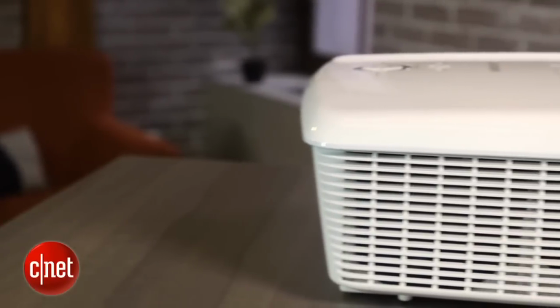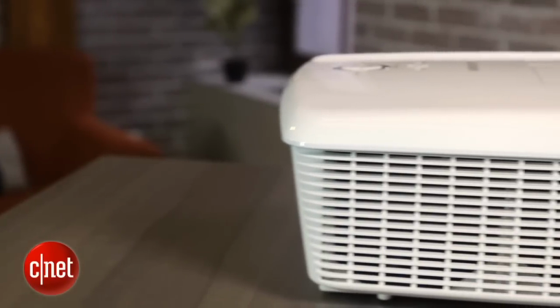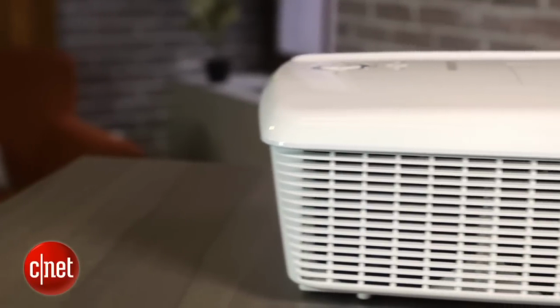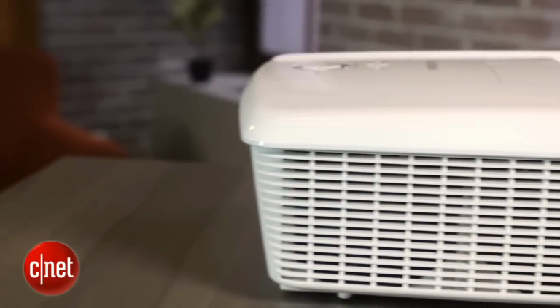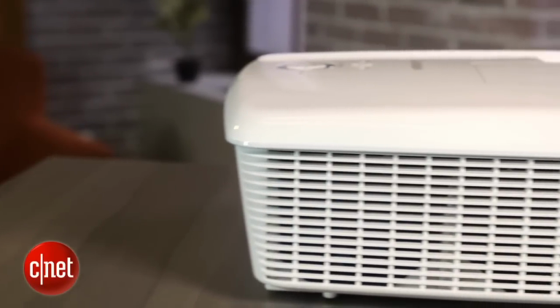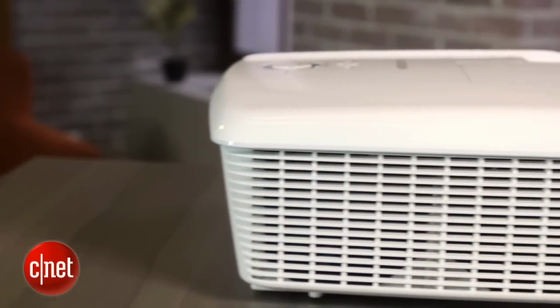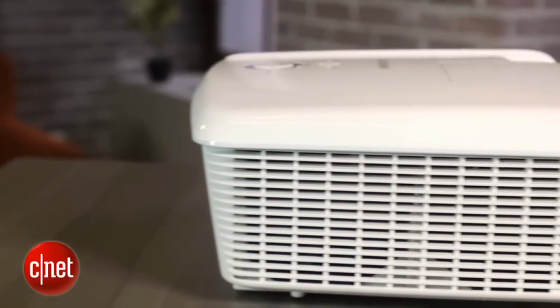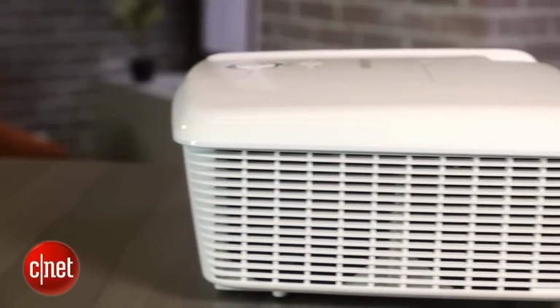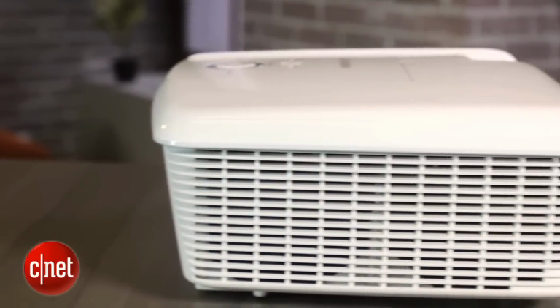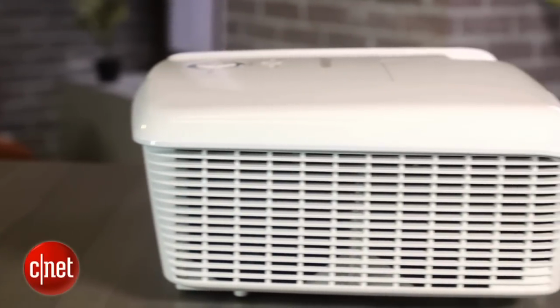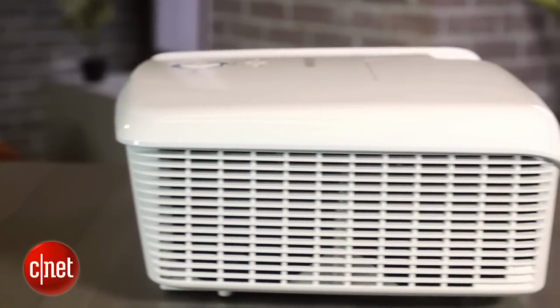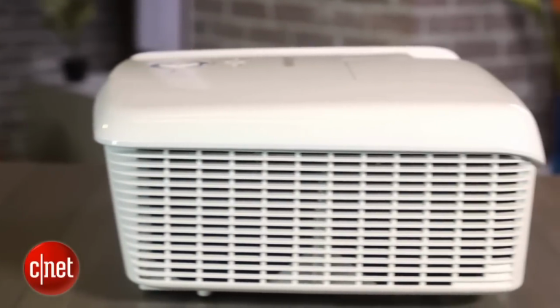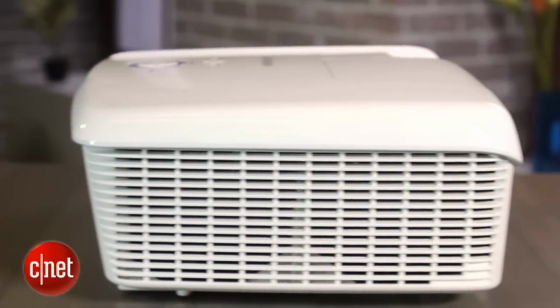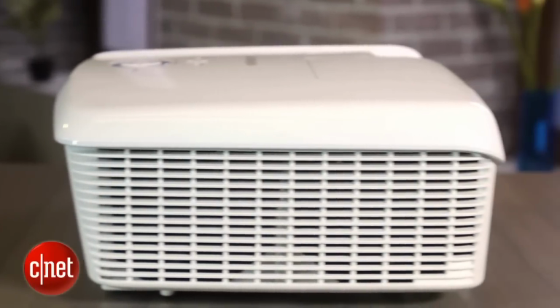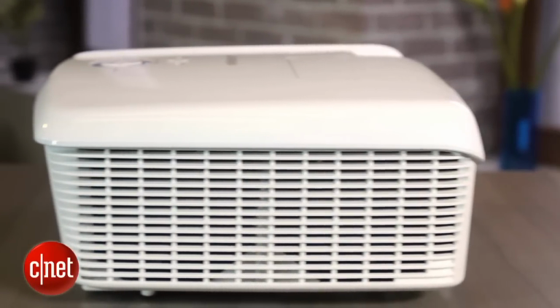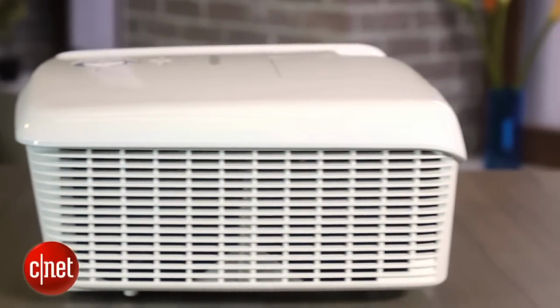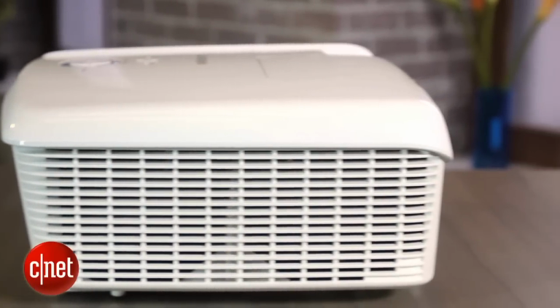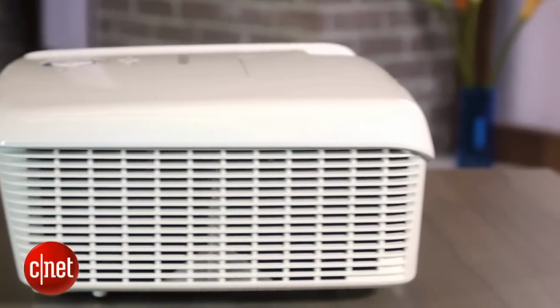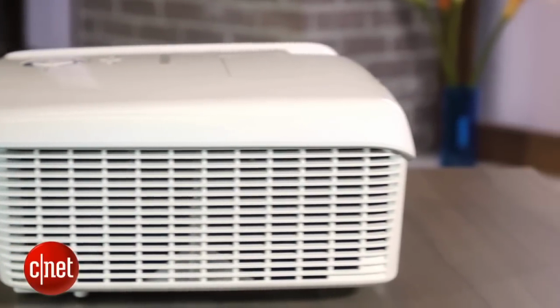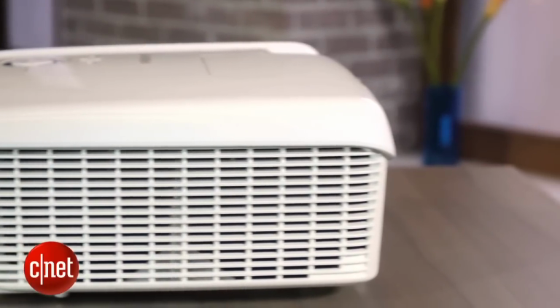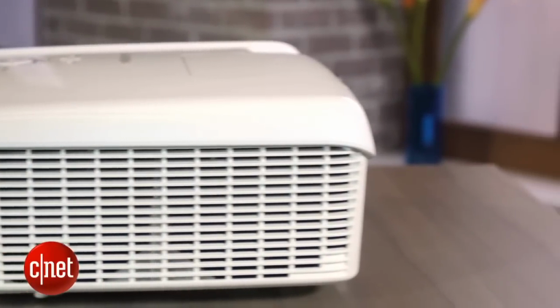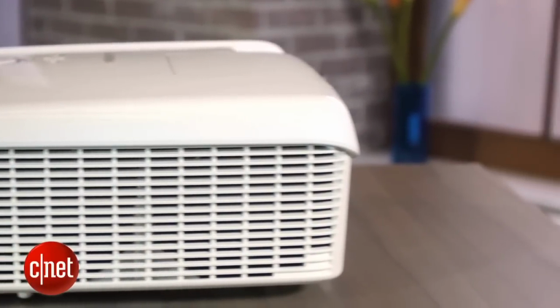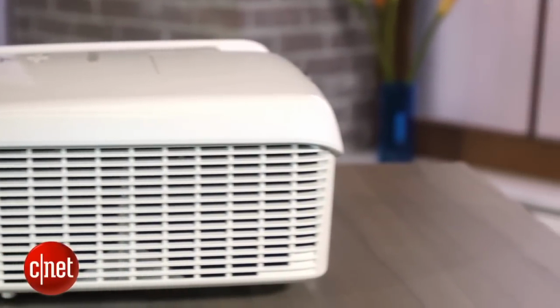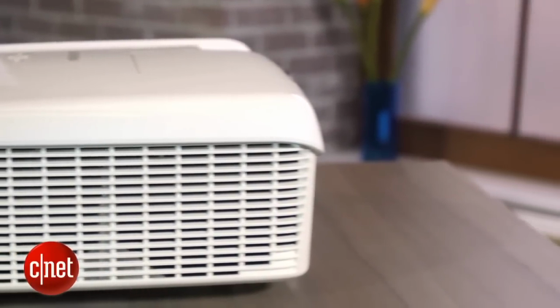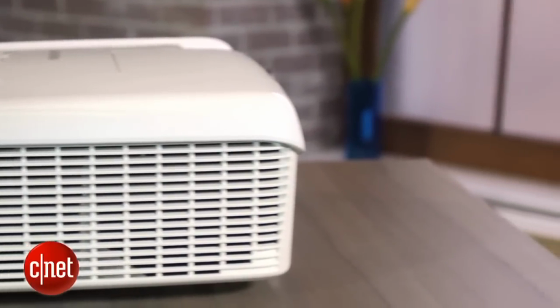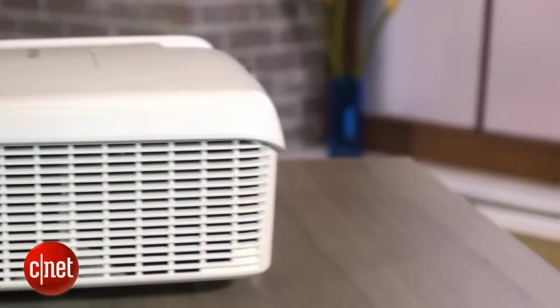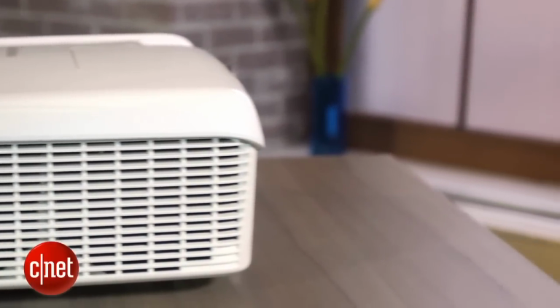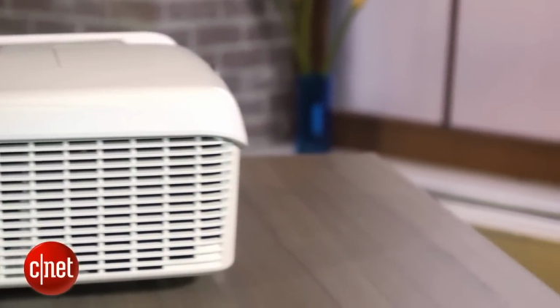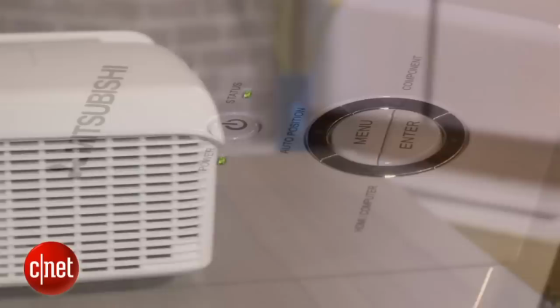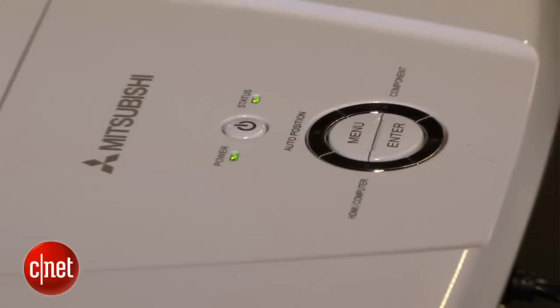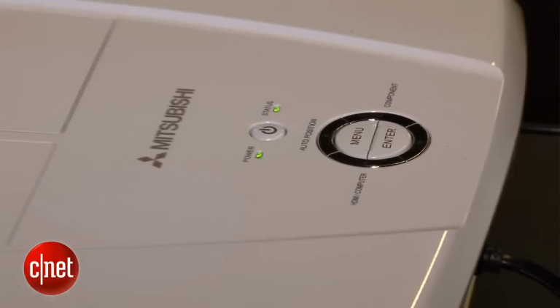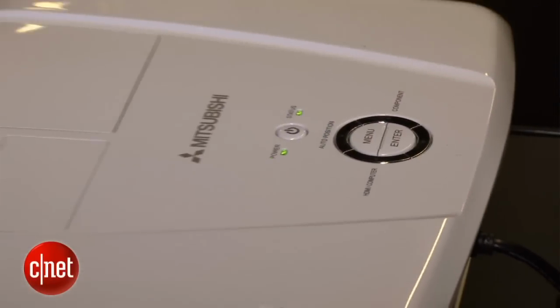That's not to say that any projector looks great with the lights up, but if you need to watch with a little bit of ambient light, I'd choose a different projector than this Mitsubishi.